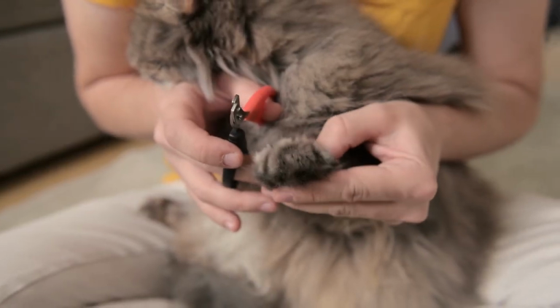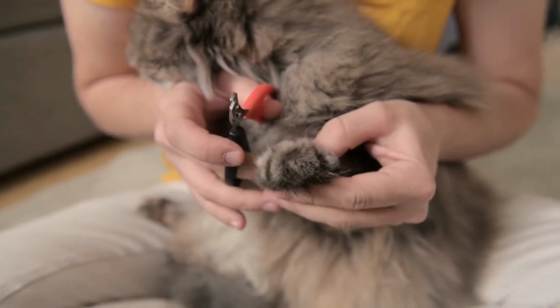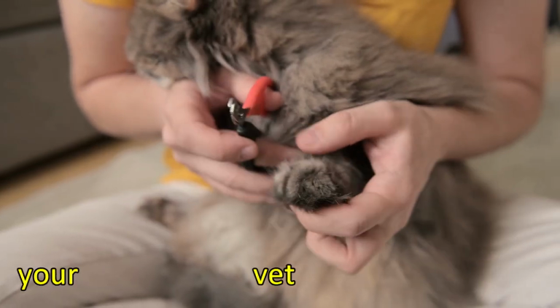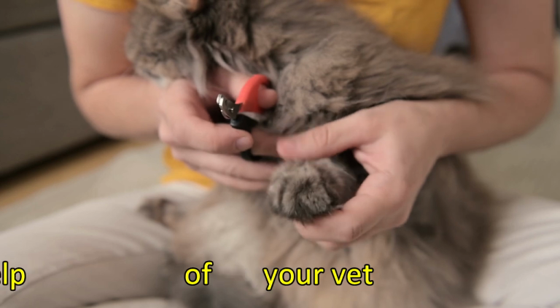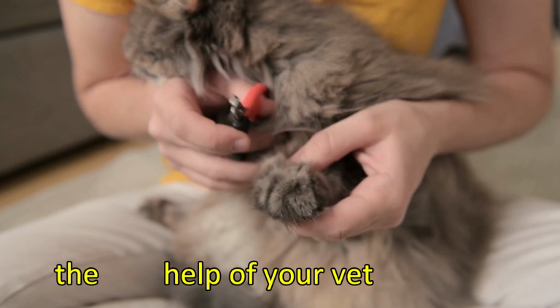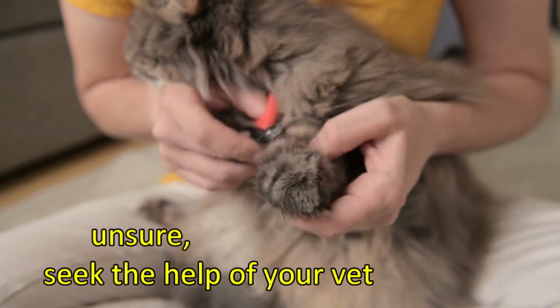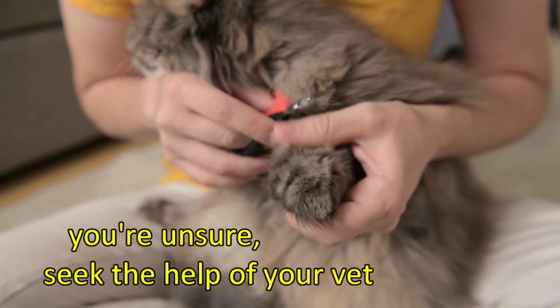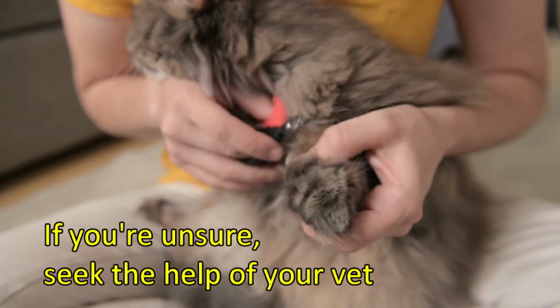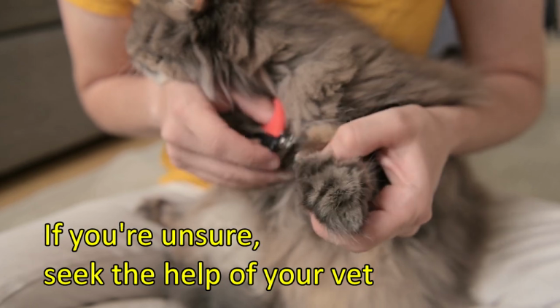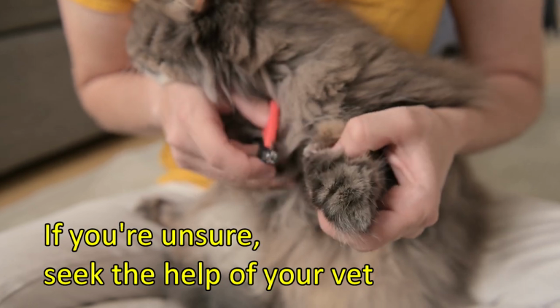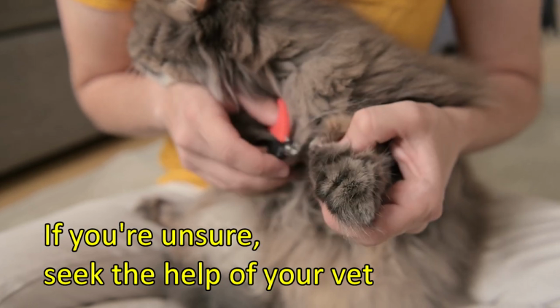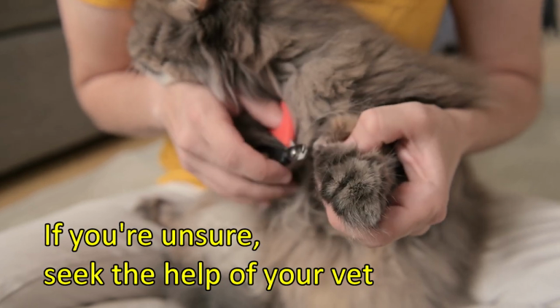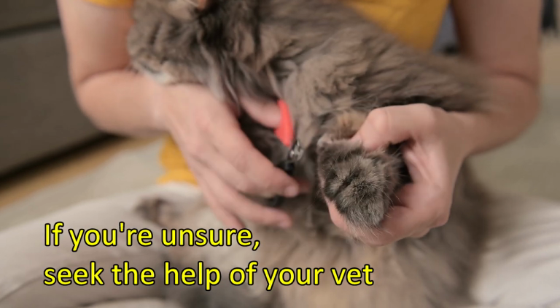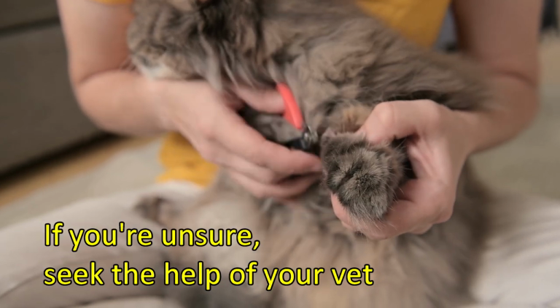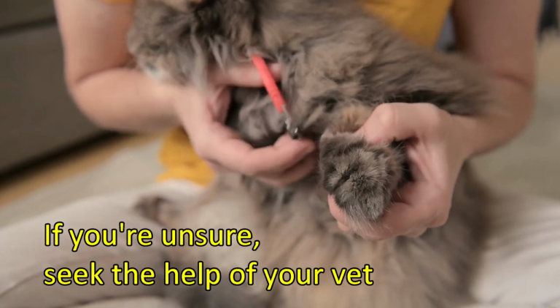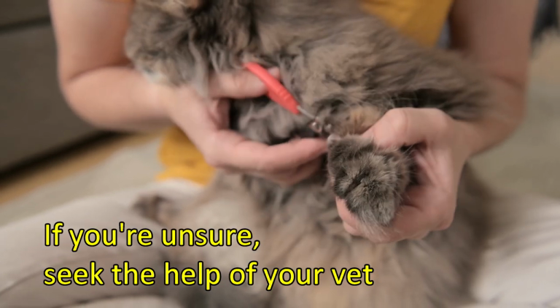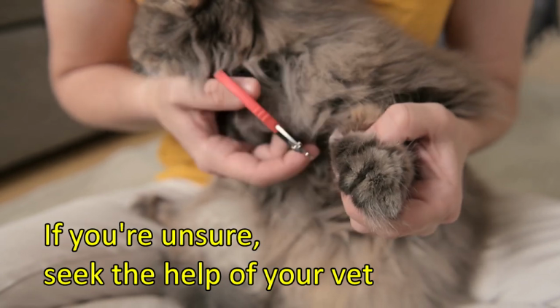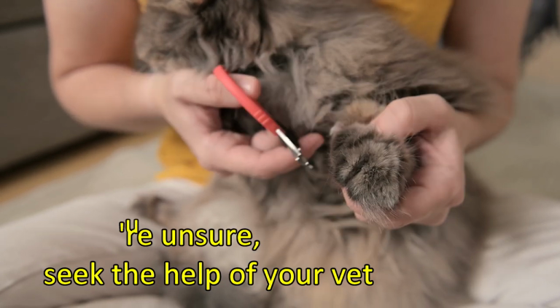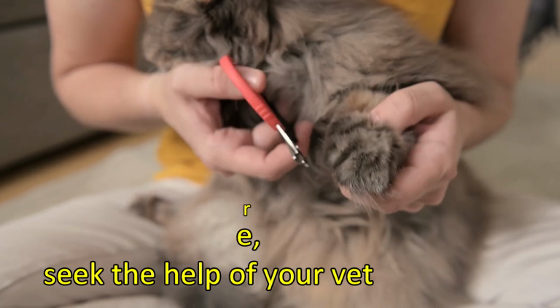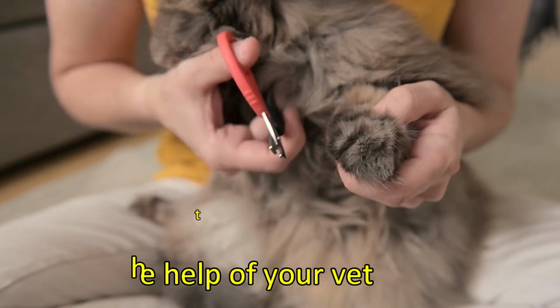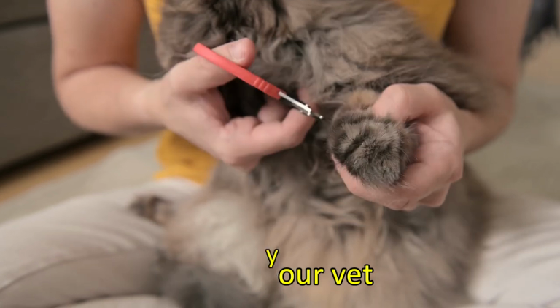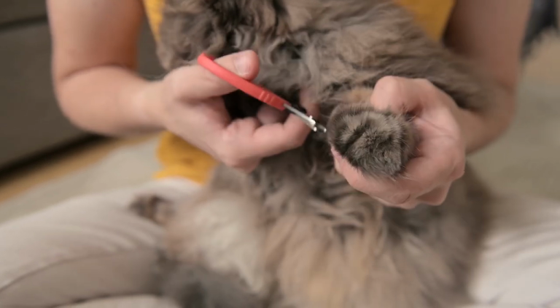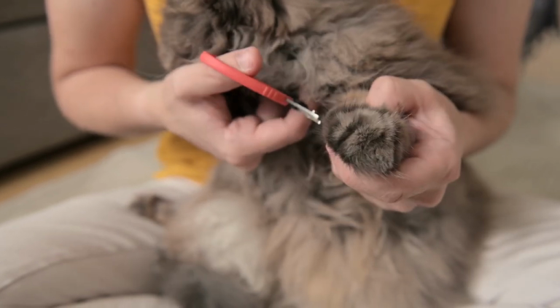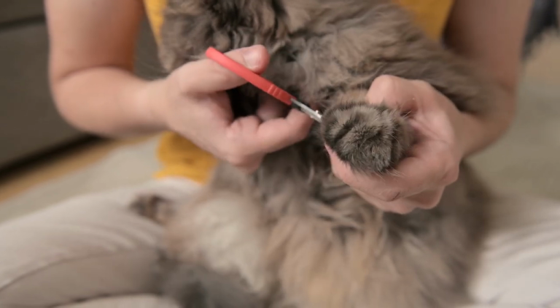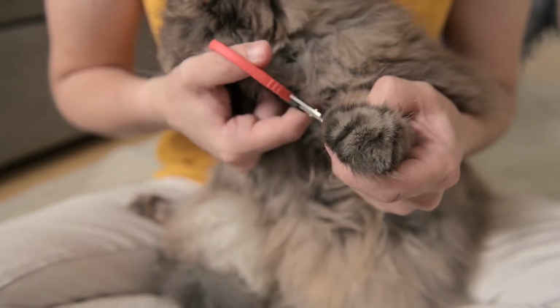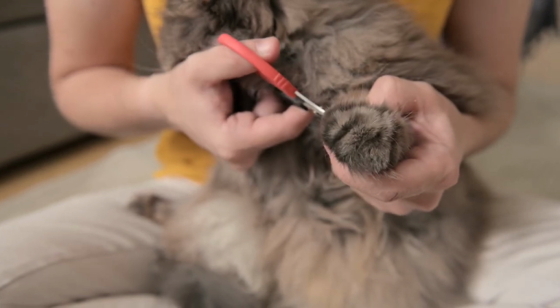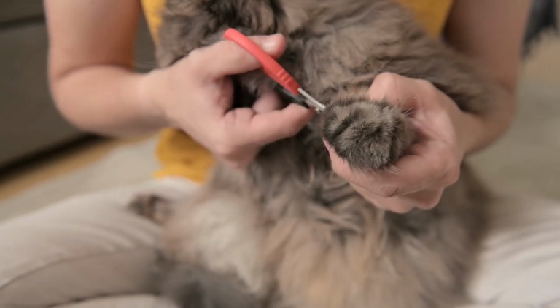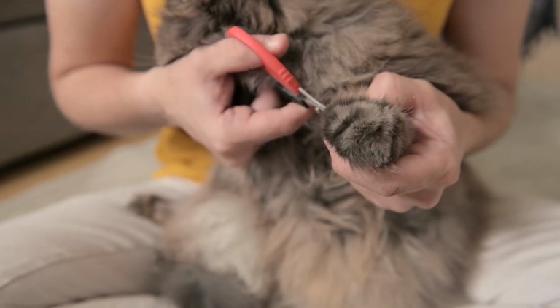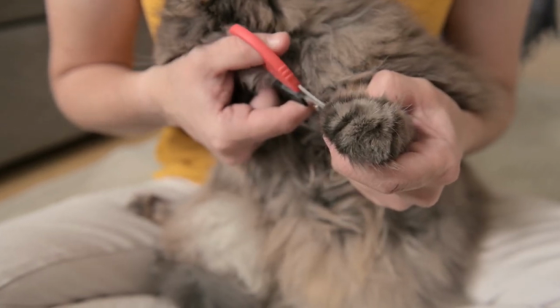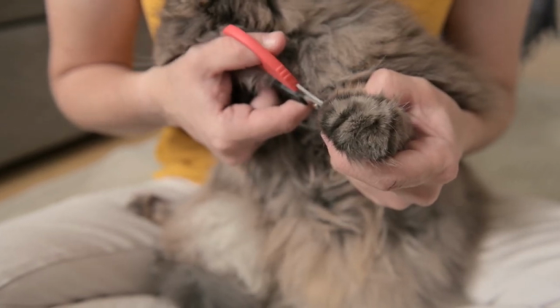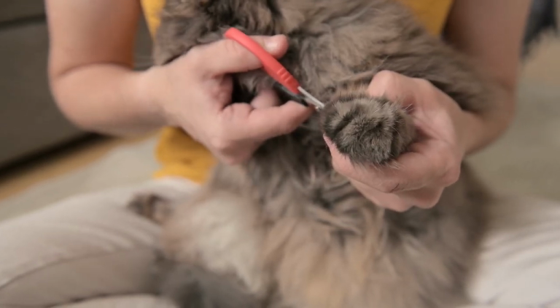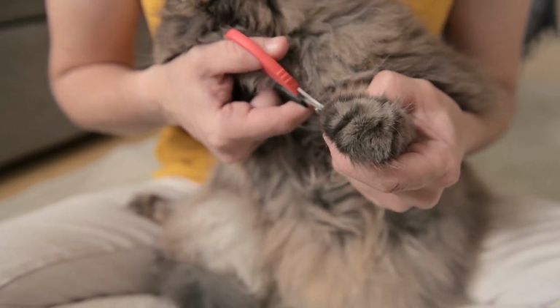If you are unsure, don't hesitate to consult your vet — they will take care of it.